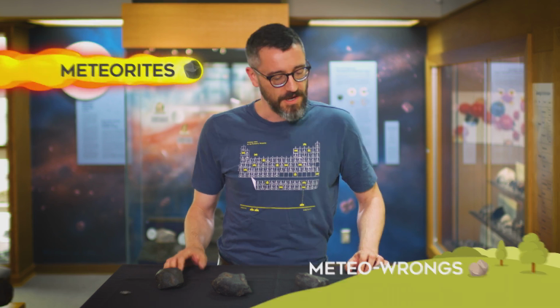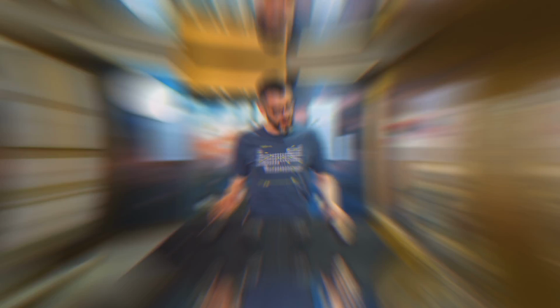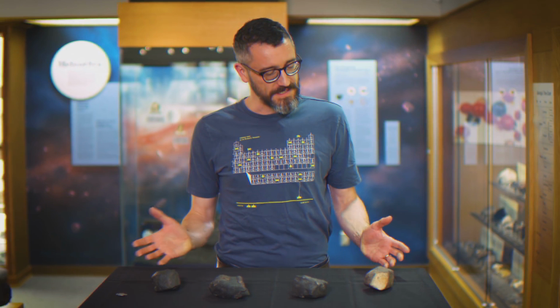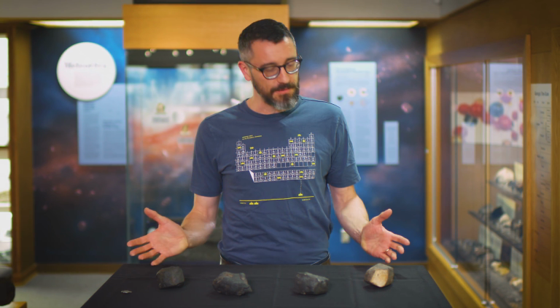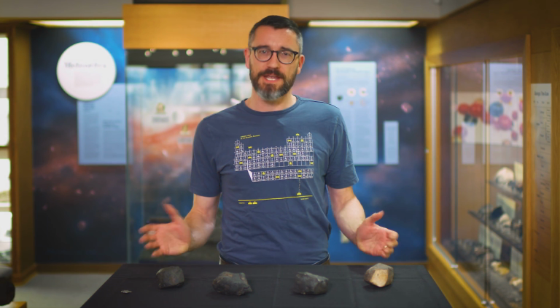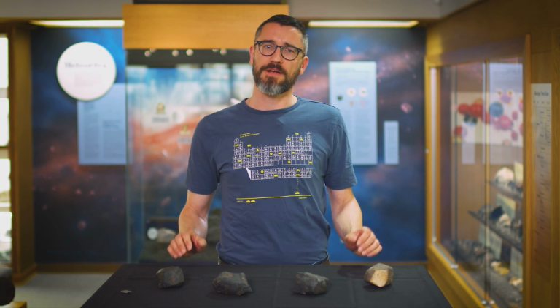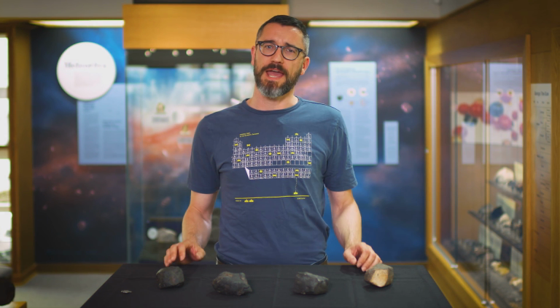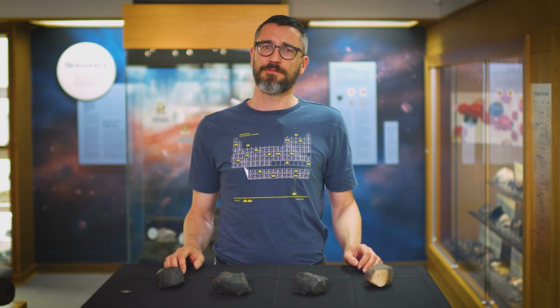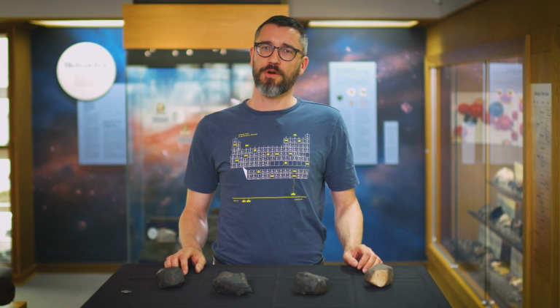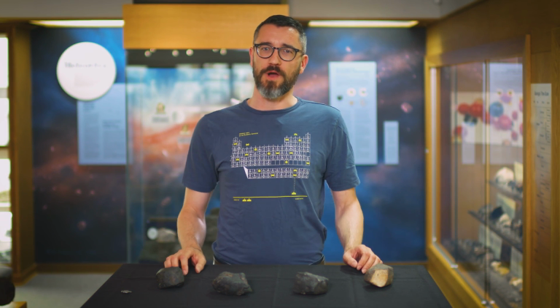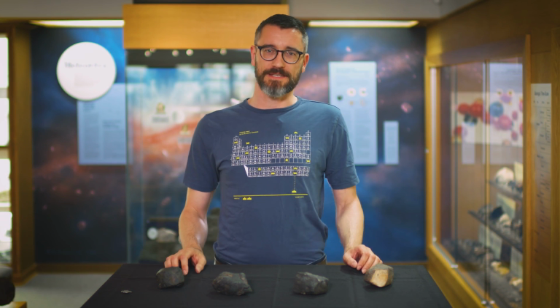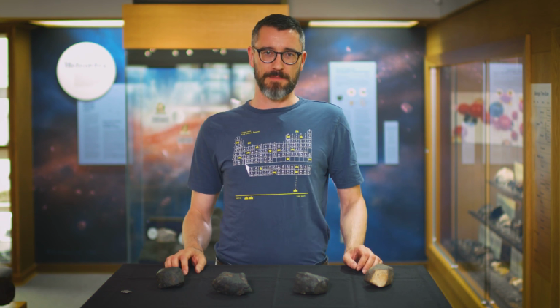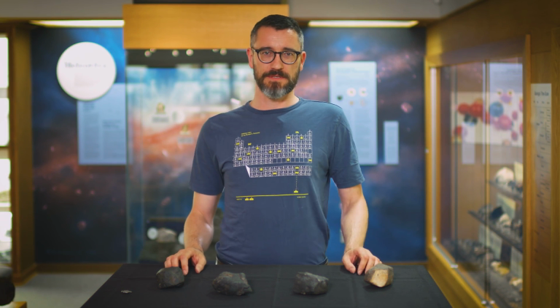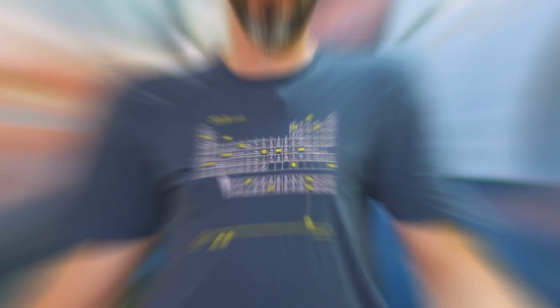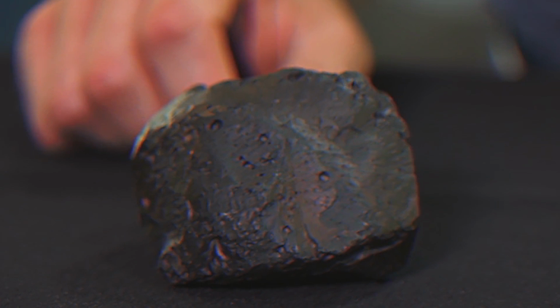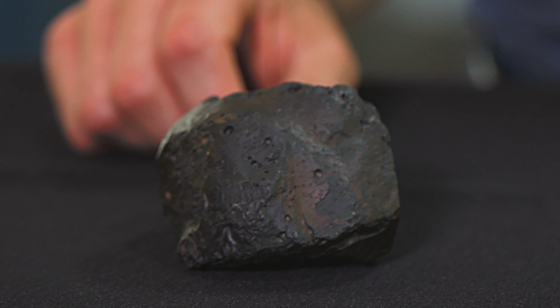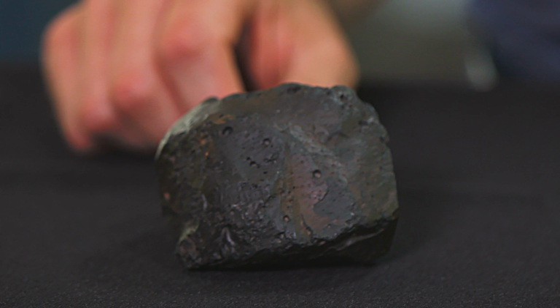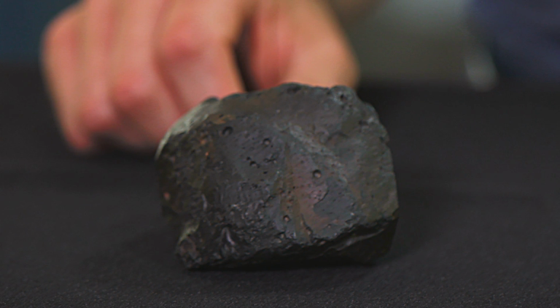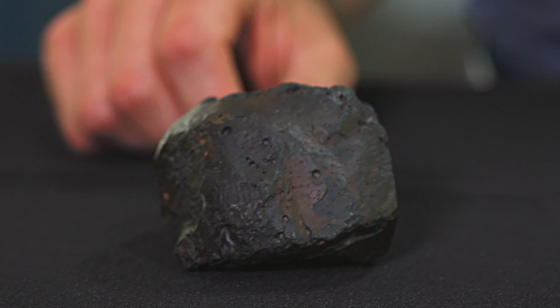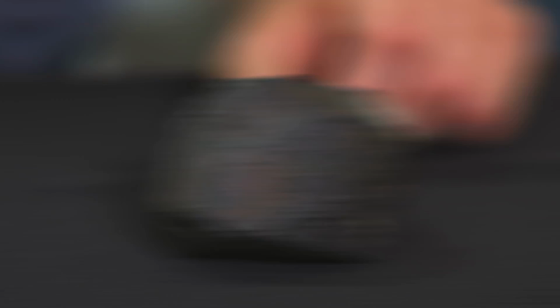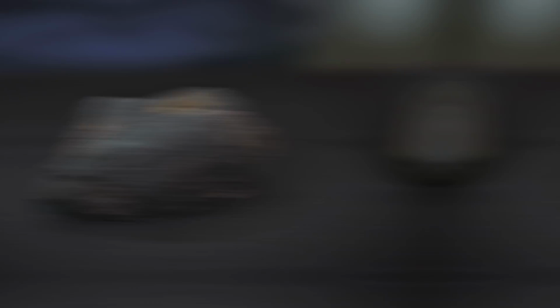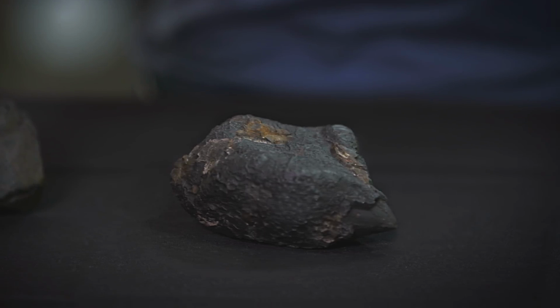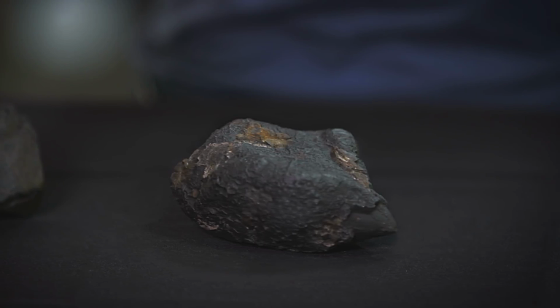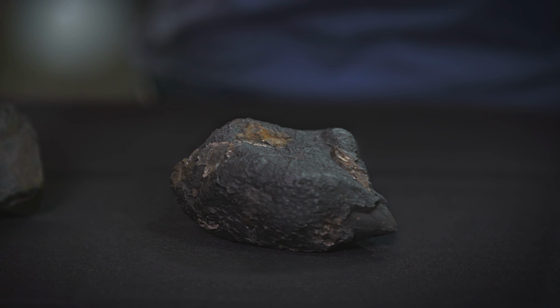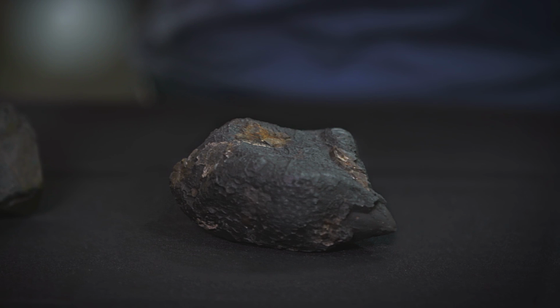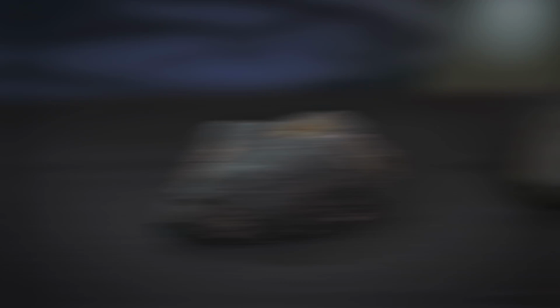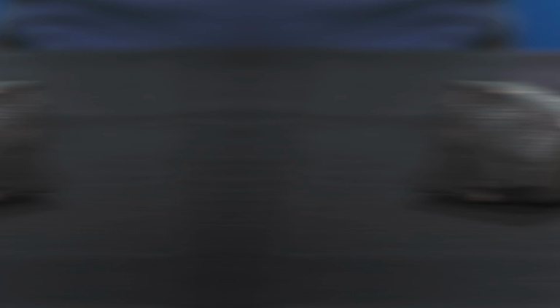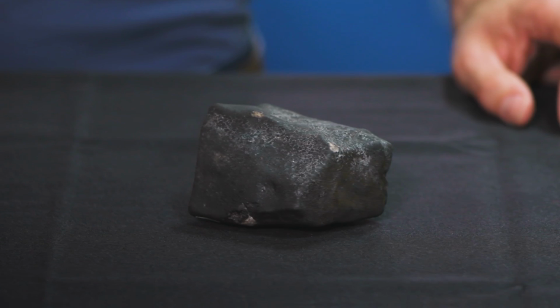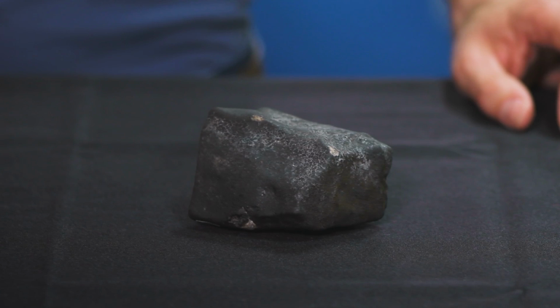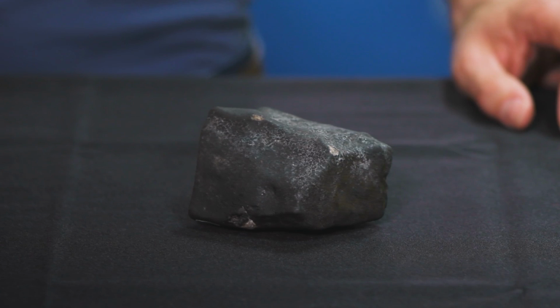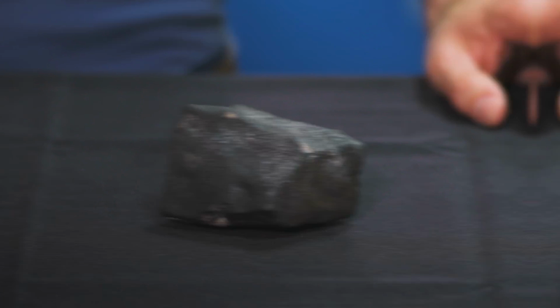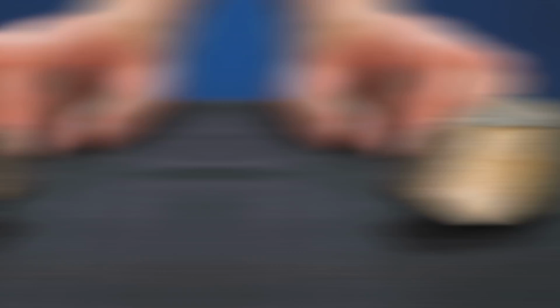On the table here I have four rock samples. One of these is a meteorite while the others are impostors.